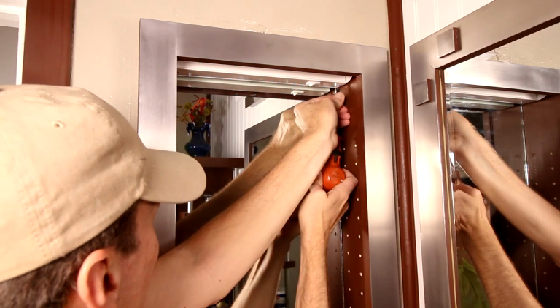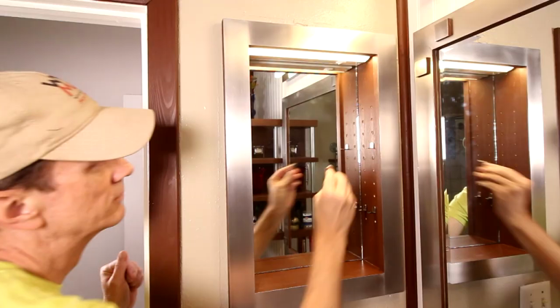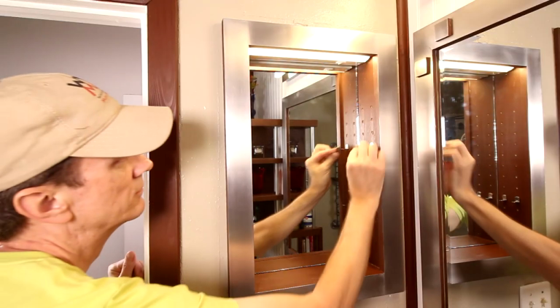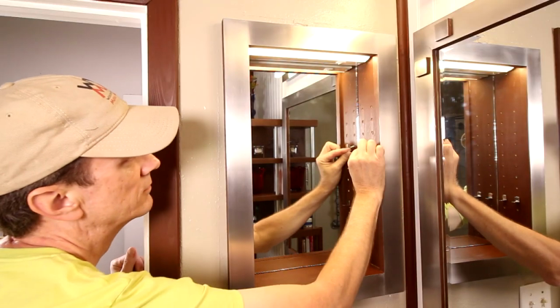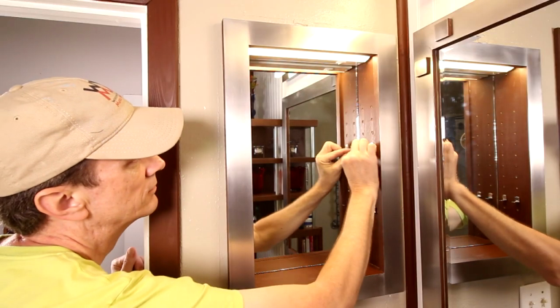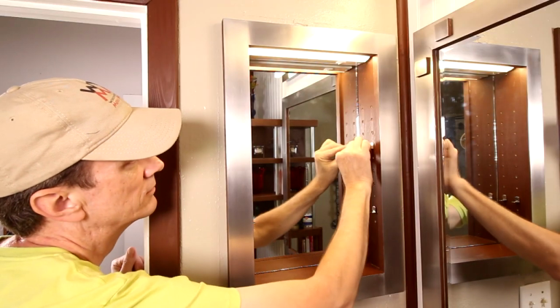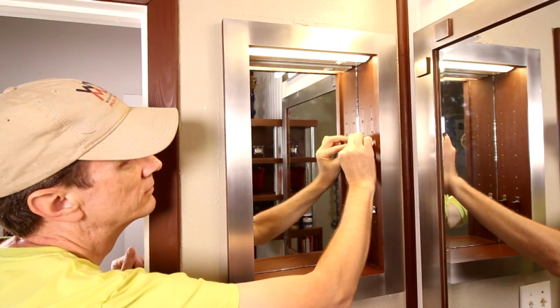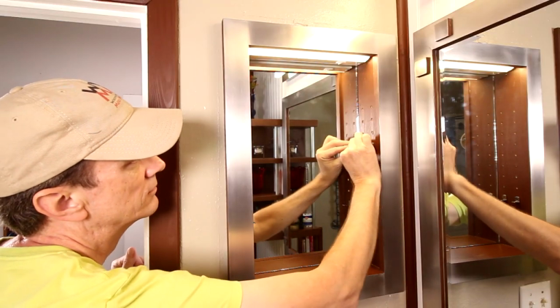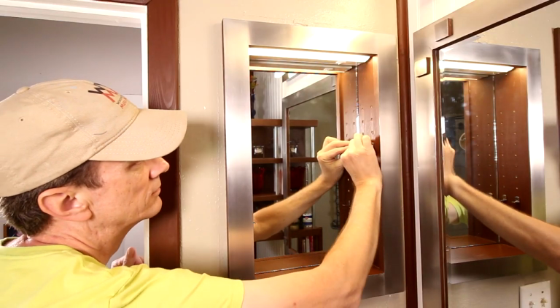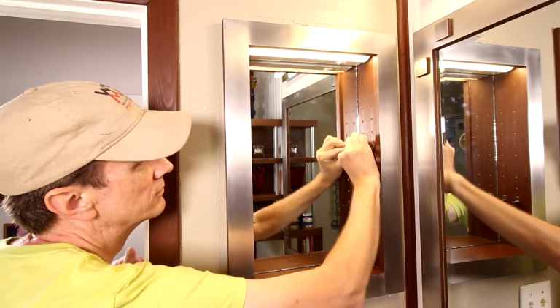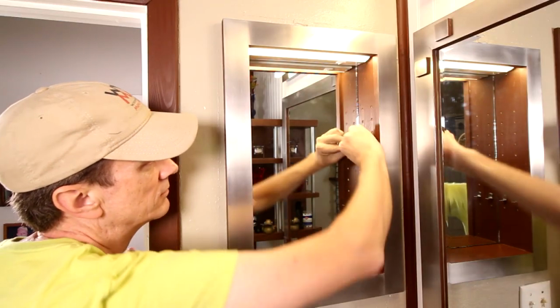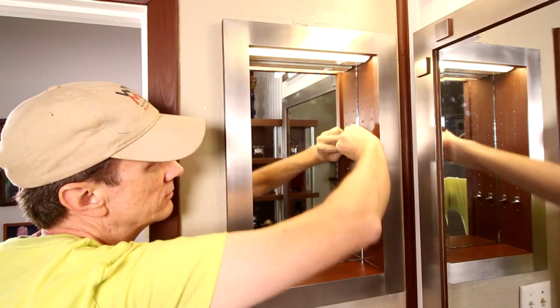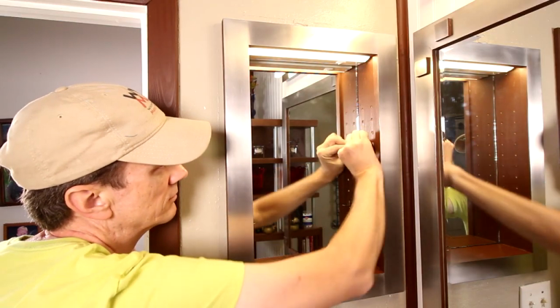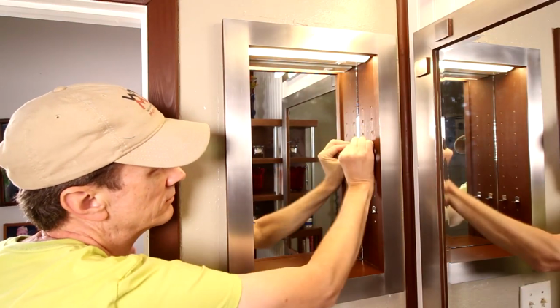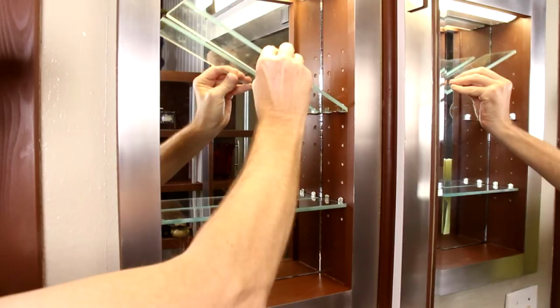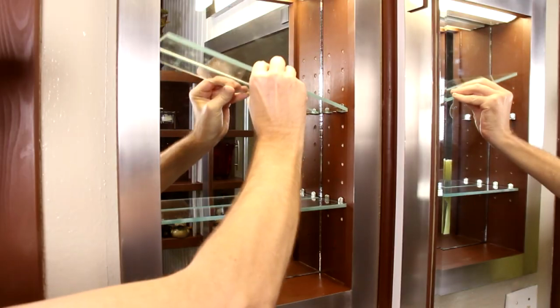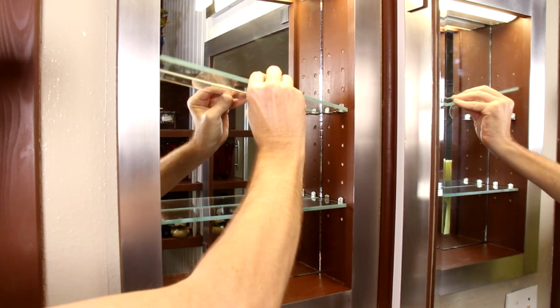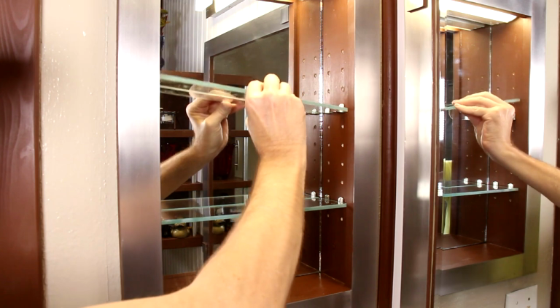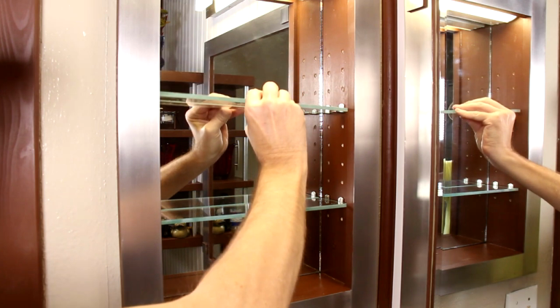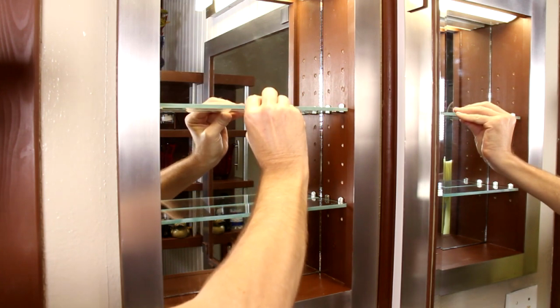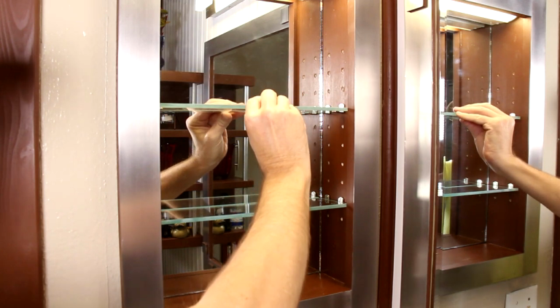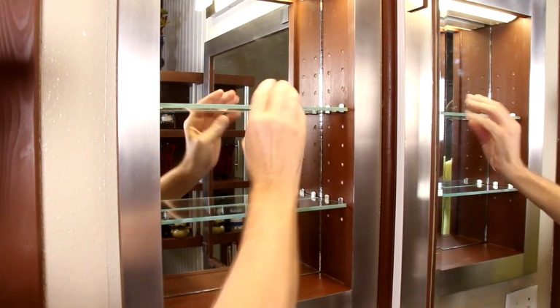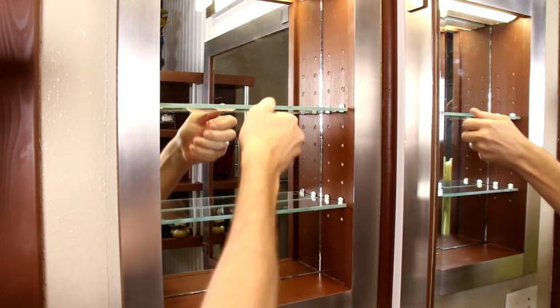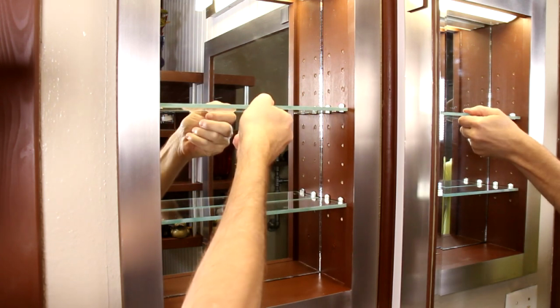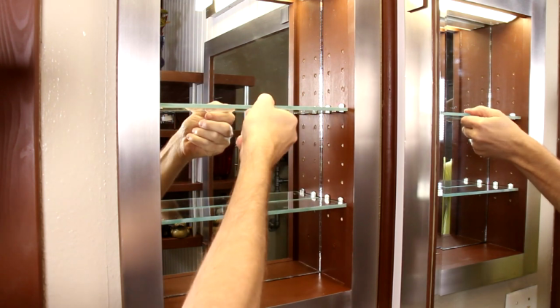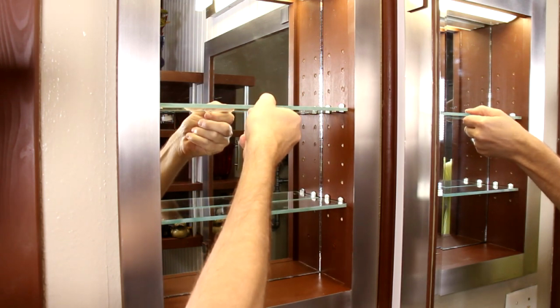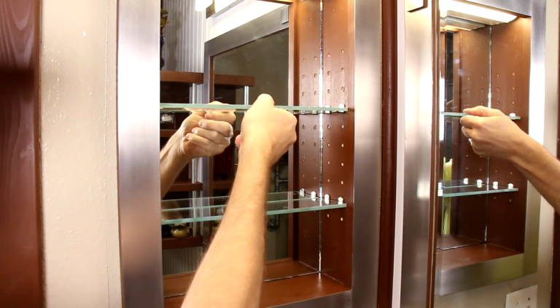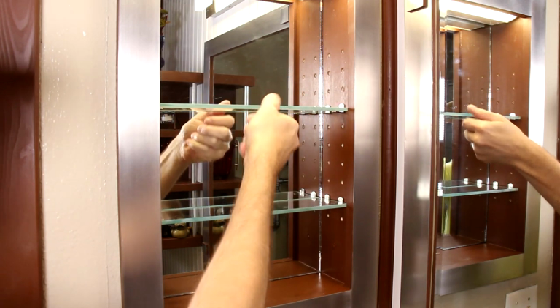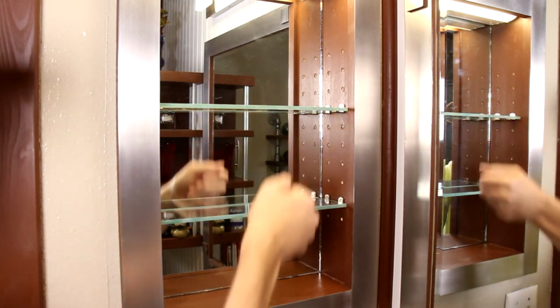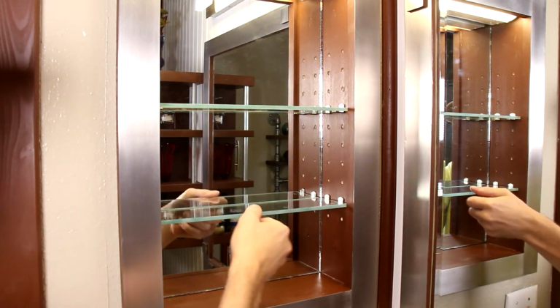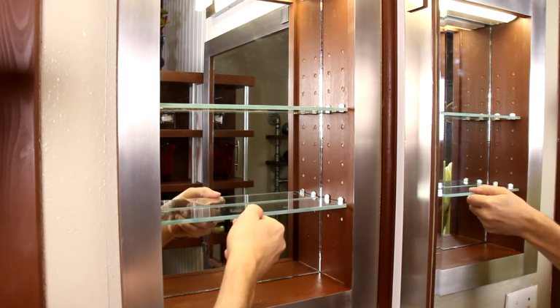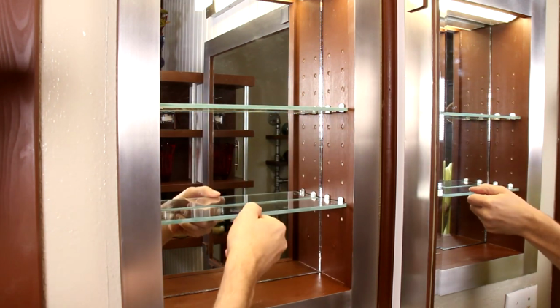I have these glass shelves cut at a local glass shop. The lip on the front frame of the cabinet will keep them from sliding out.